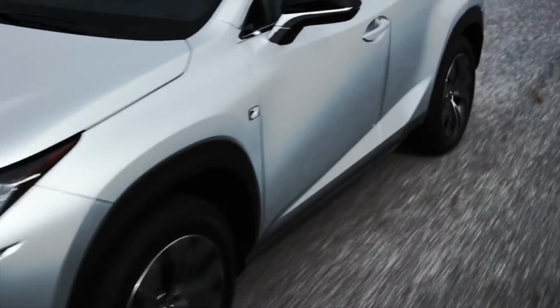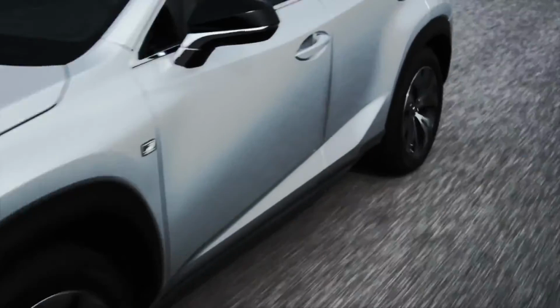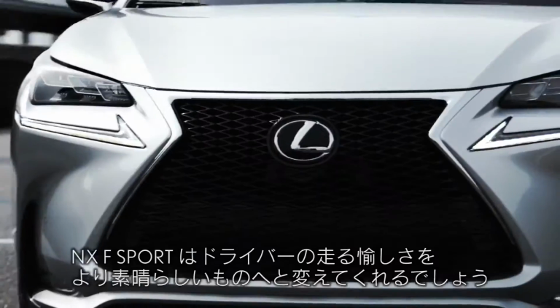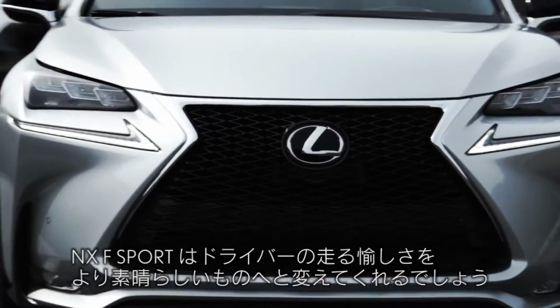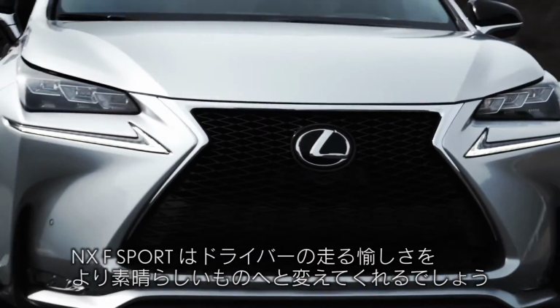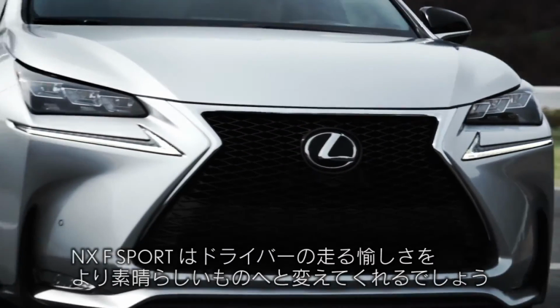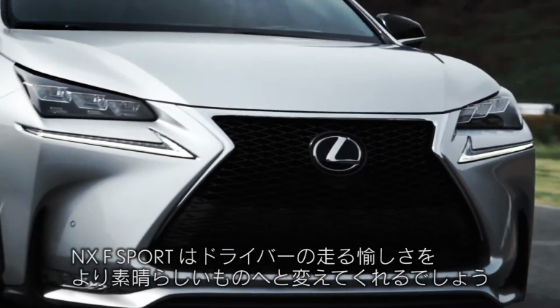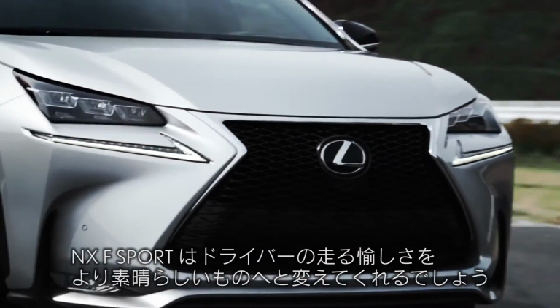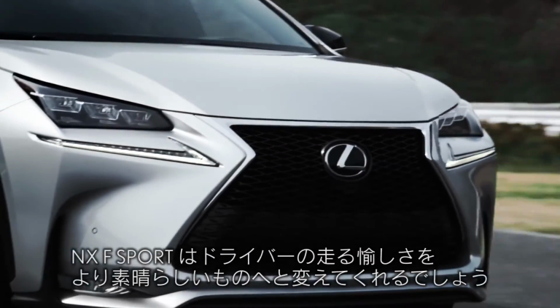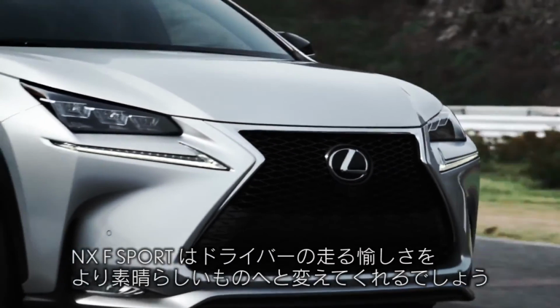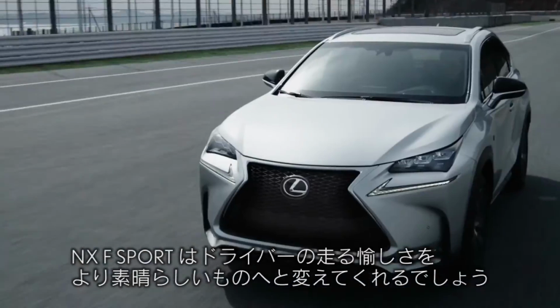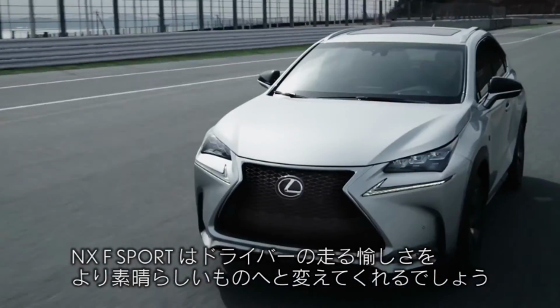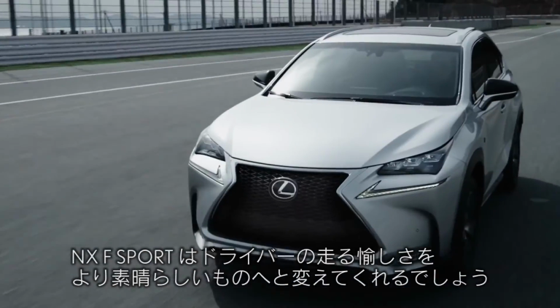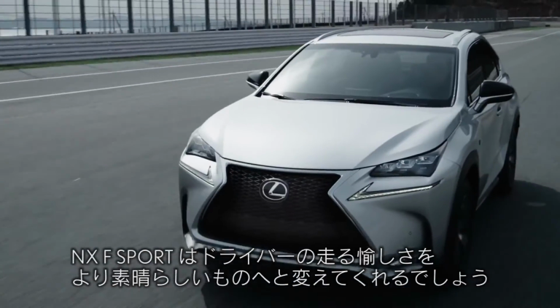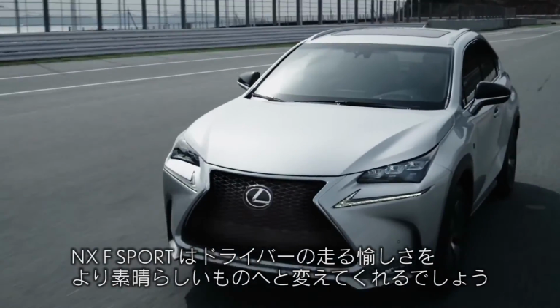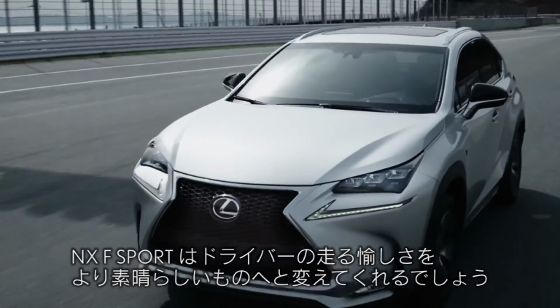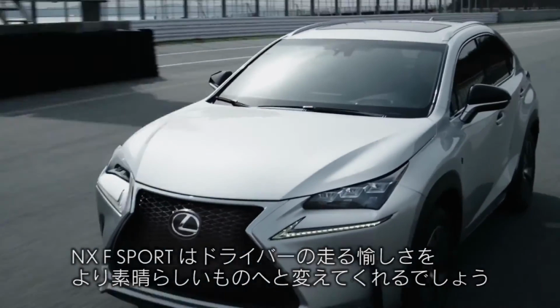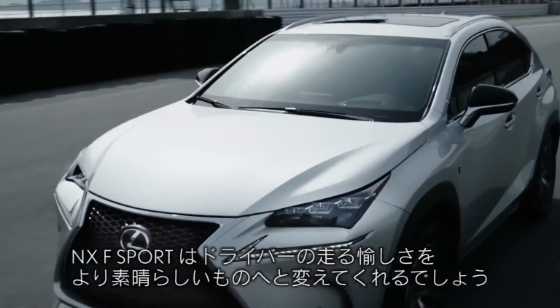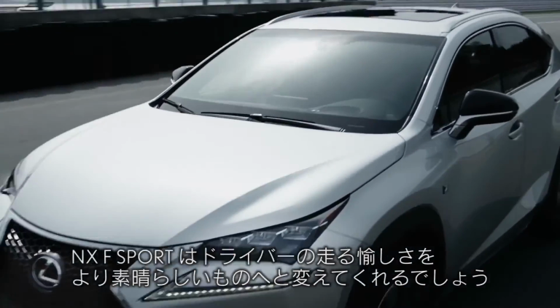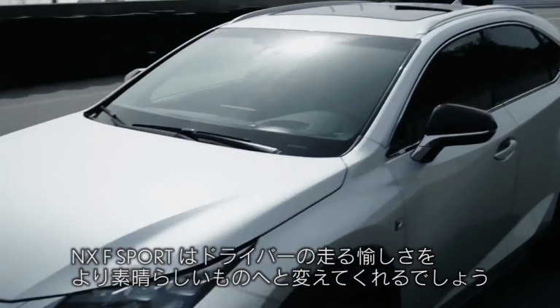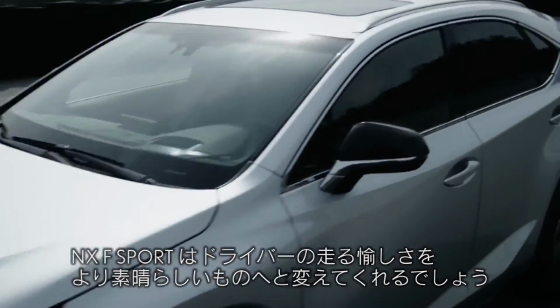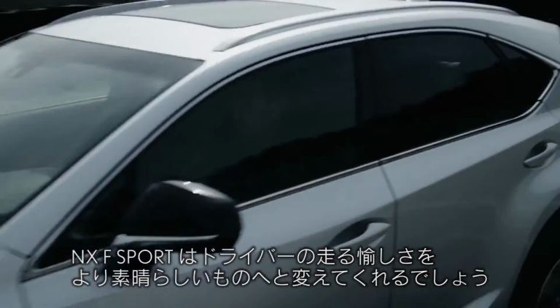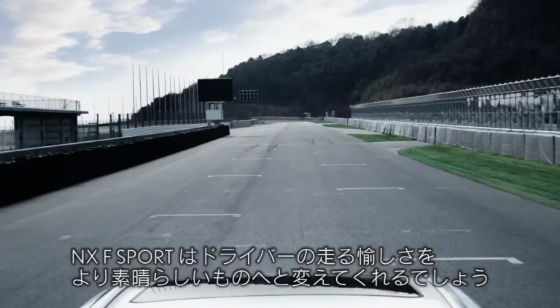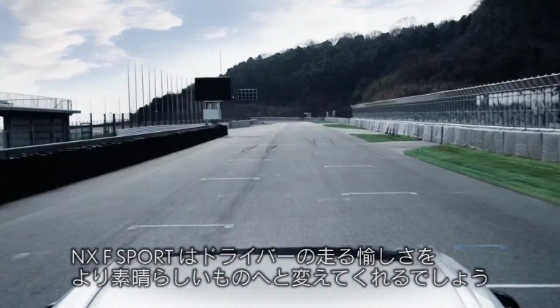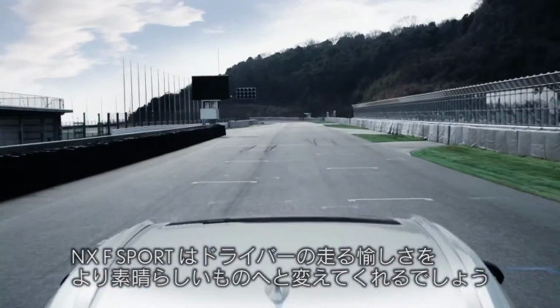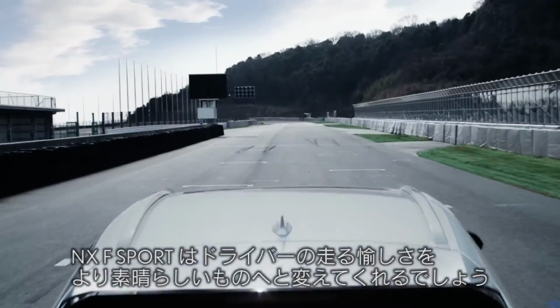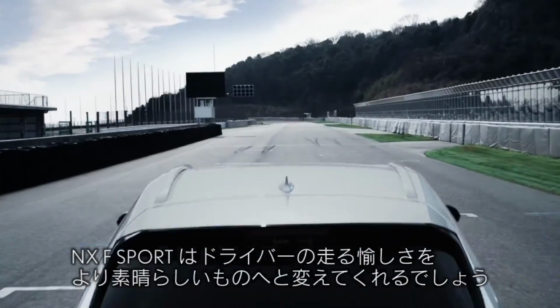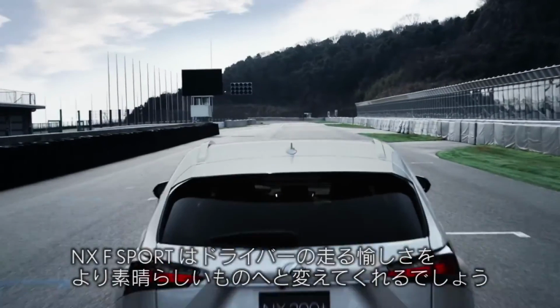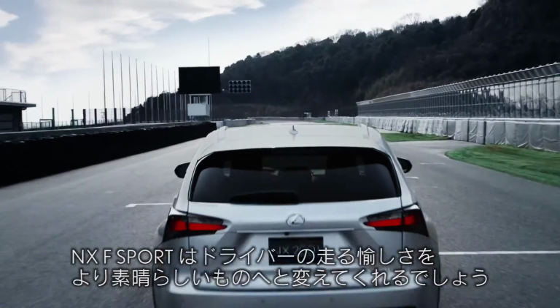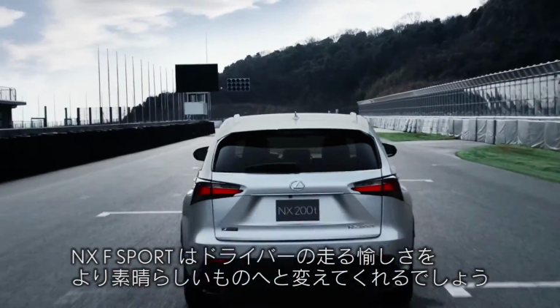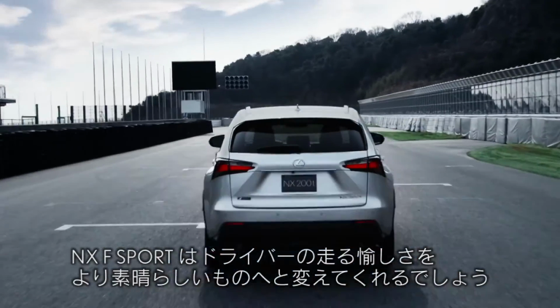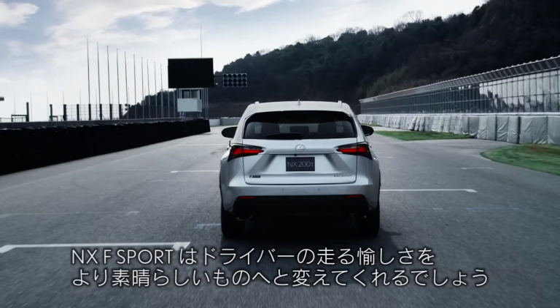The F Sport offers so much more to enhance the joy and excitement of driving.